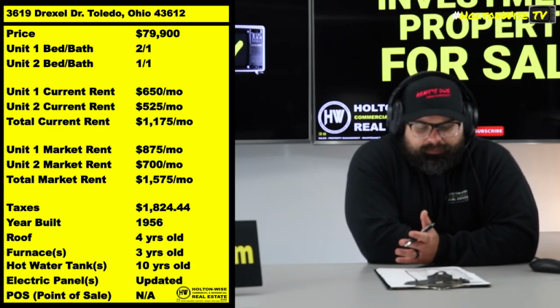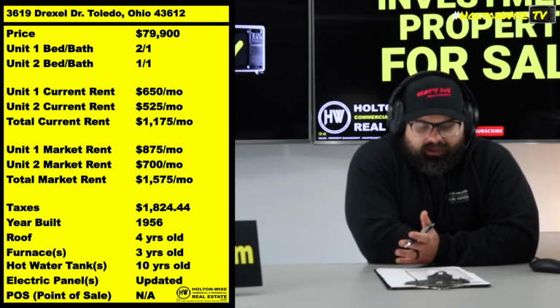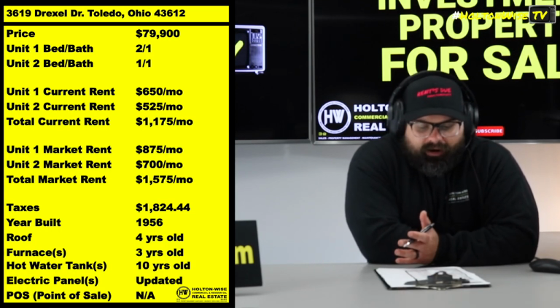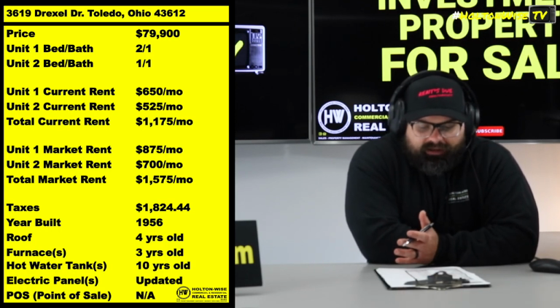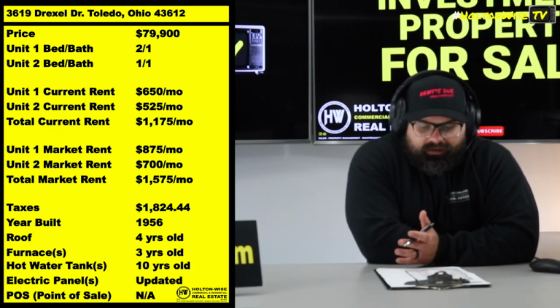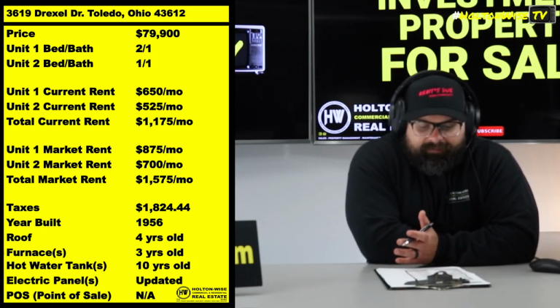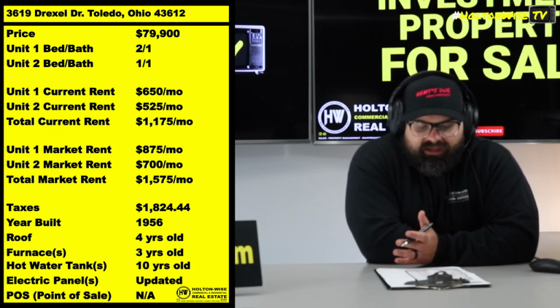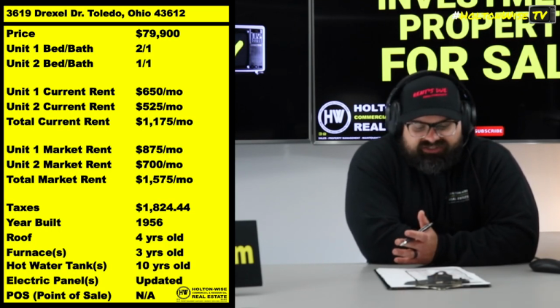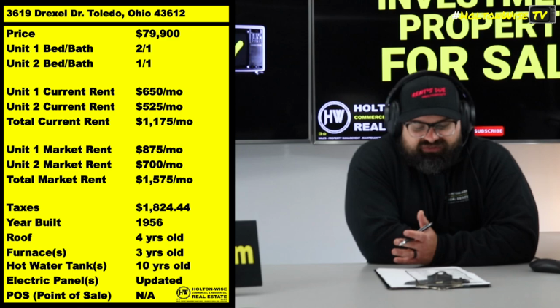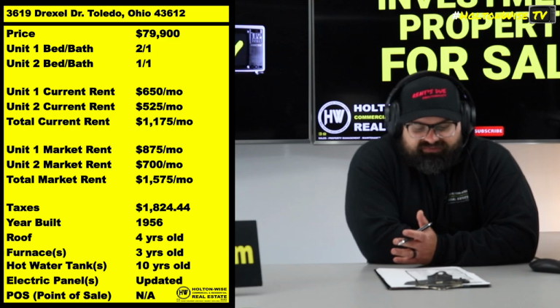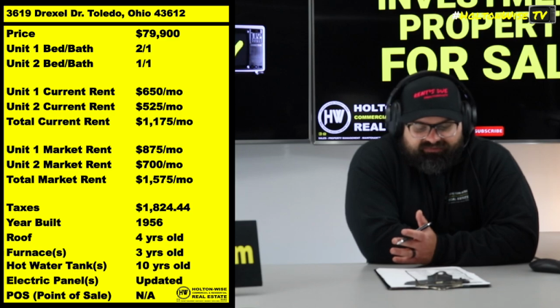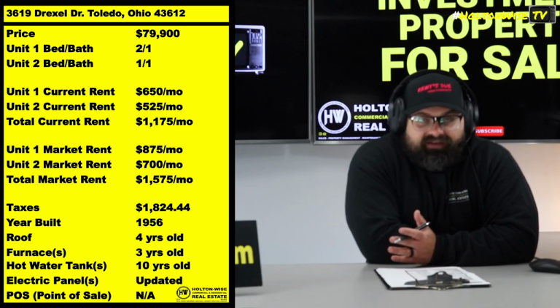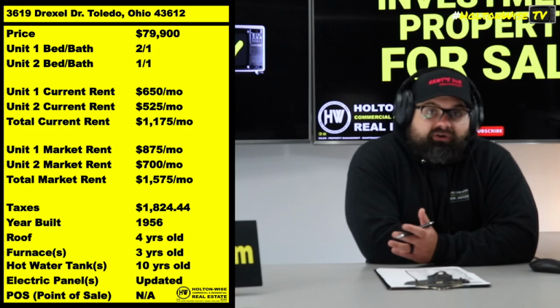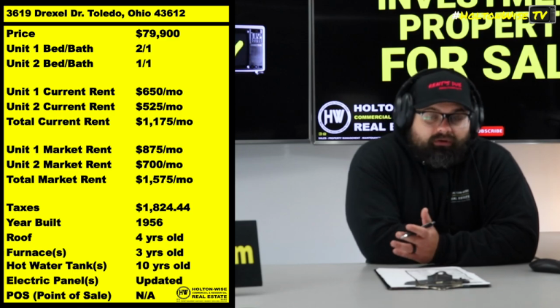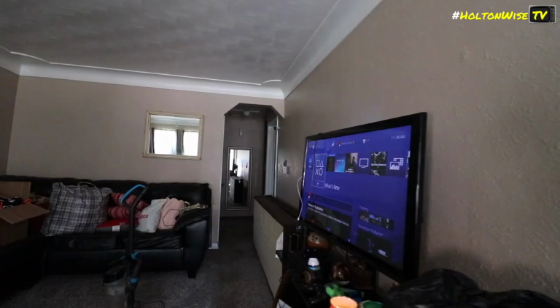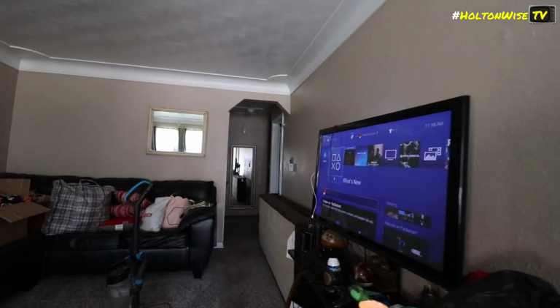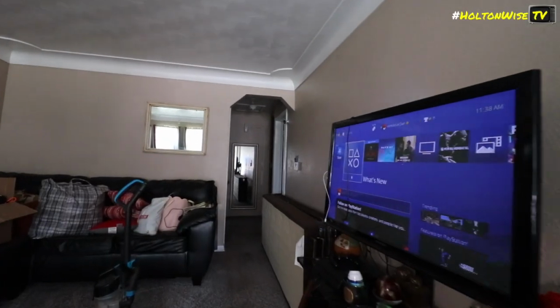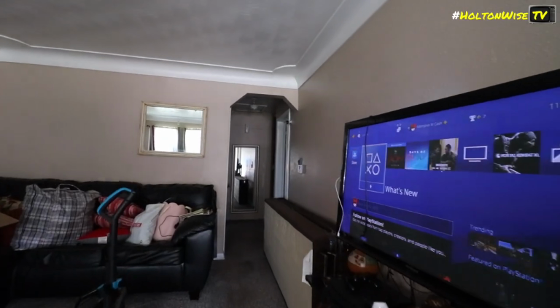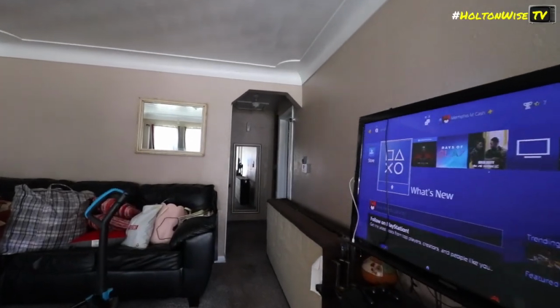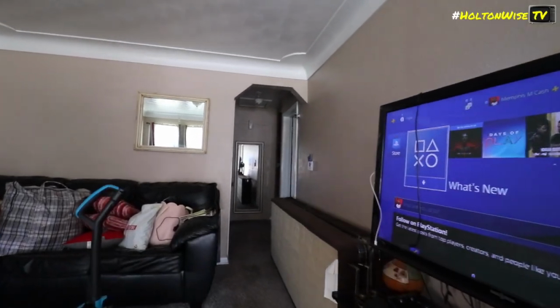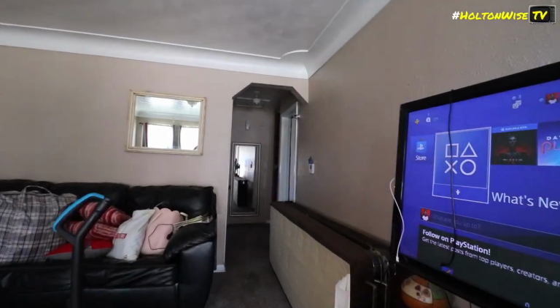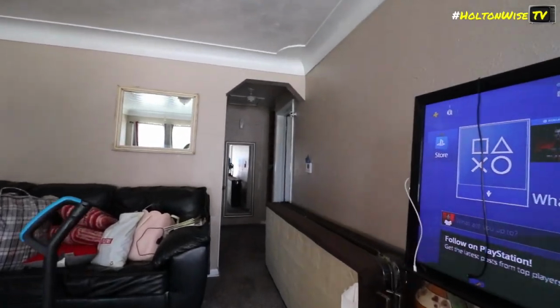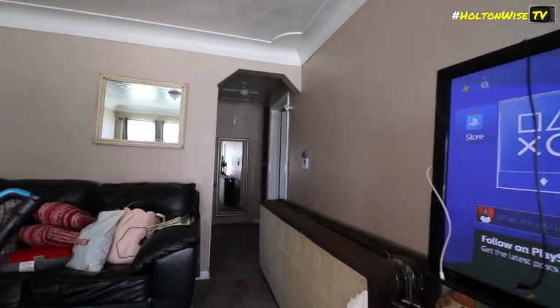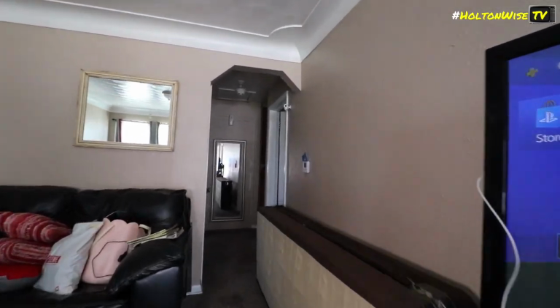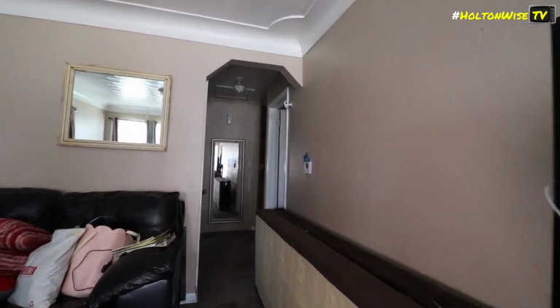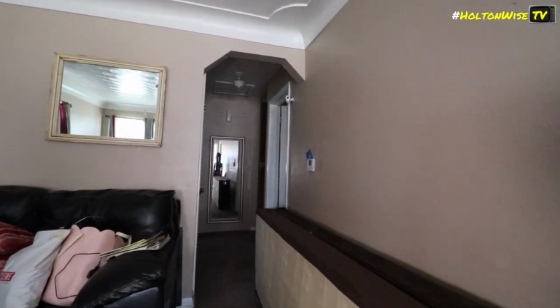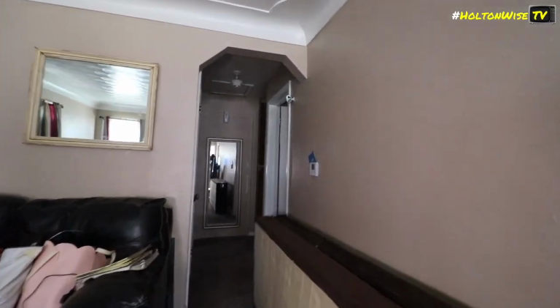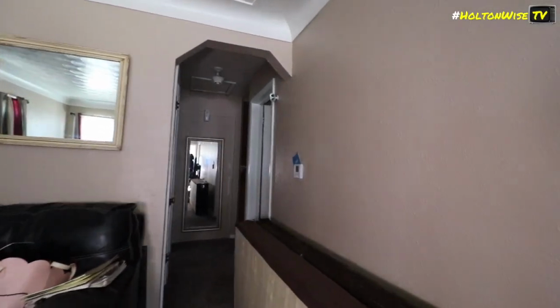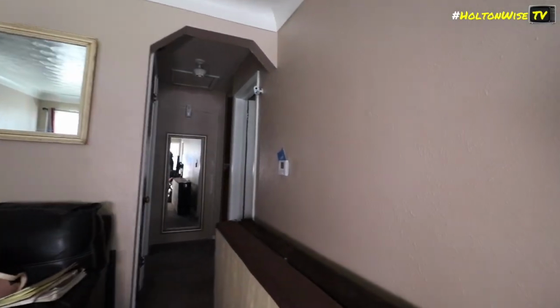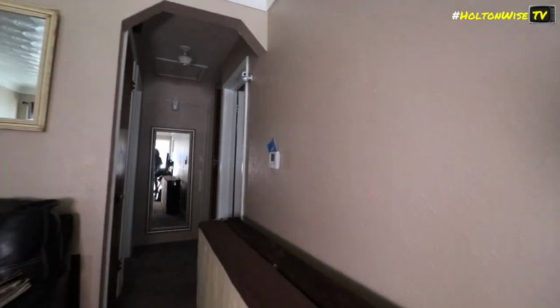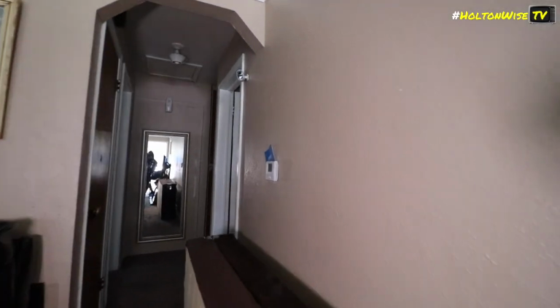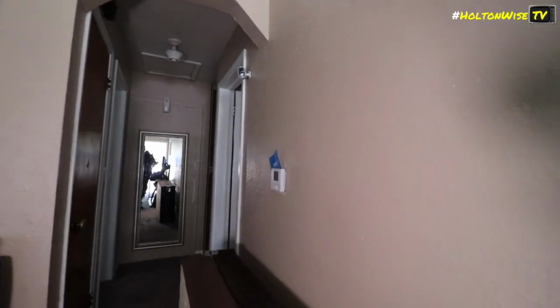The current rents are a little below market — $650 and $525 — but in reality we should be getting $875 and $700. The current seller placed these tenants before Toledo saw a skyrocket in rent prices.